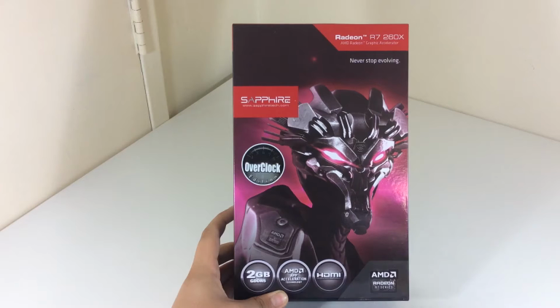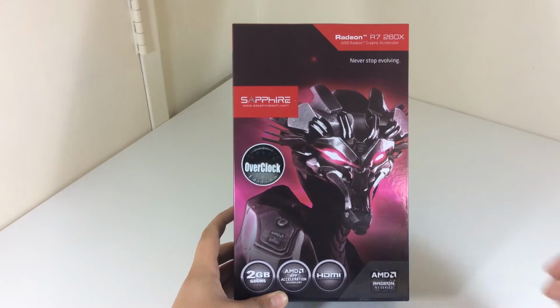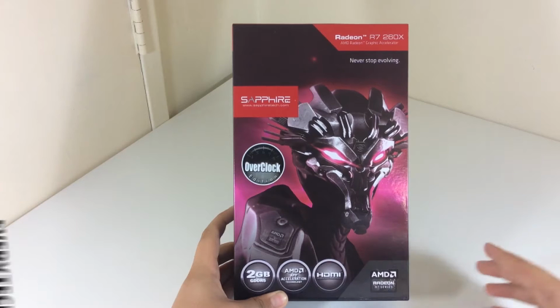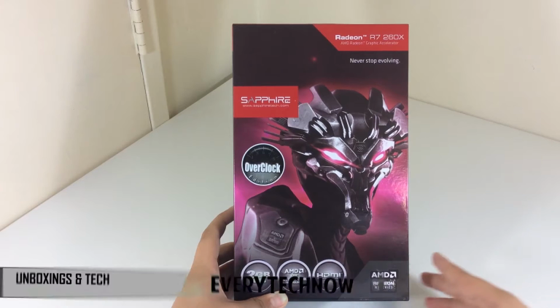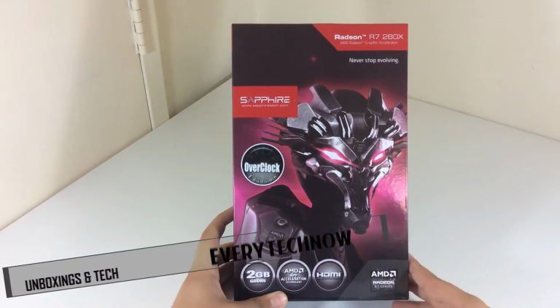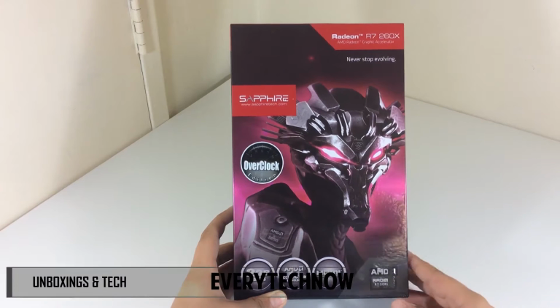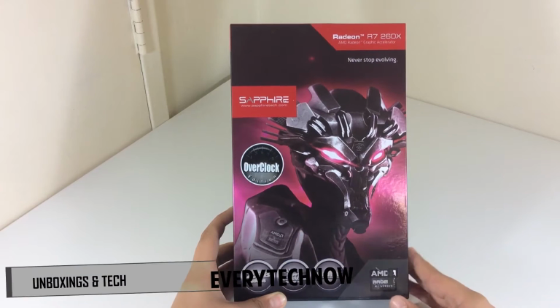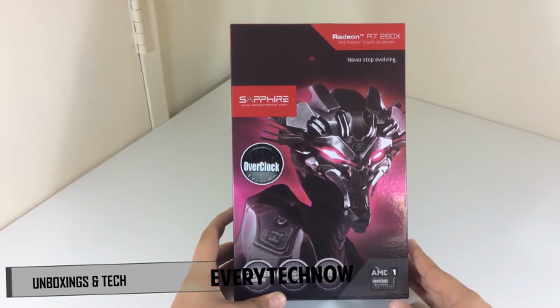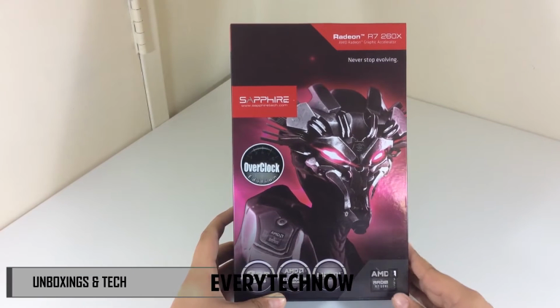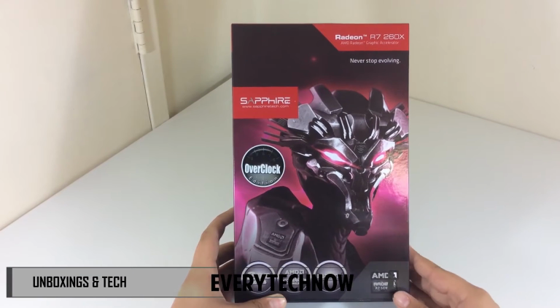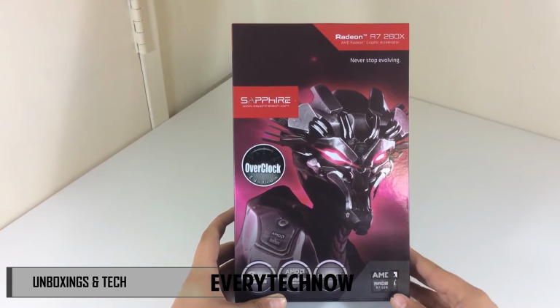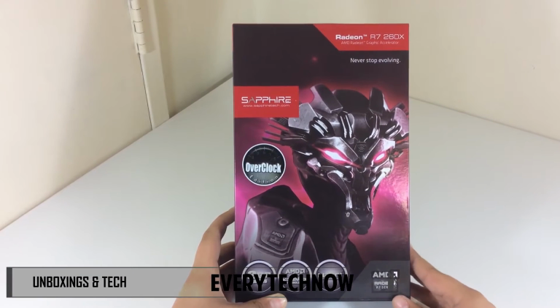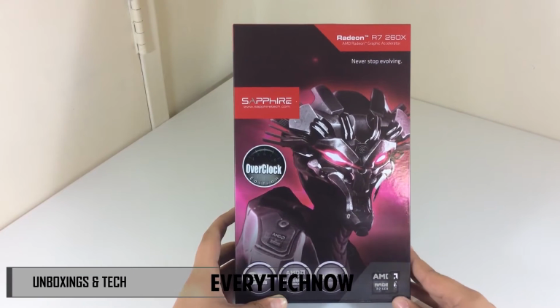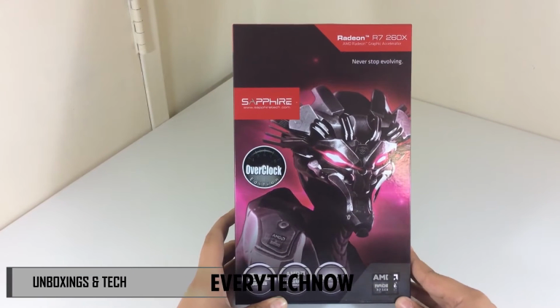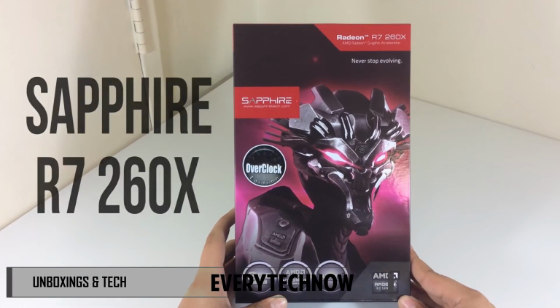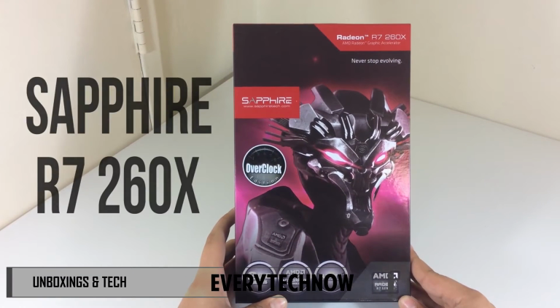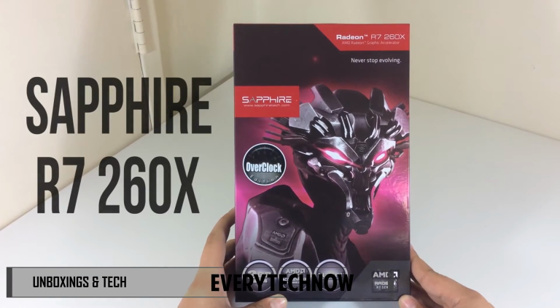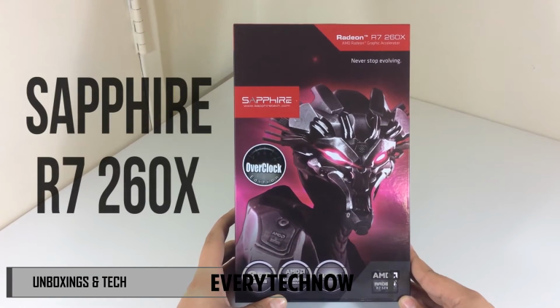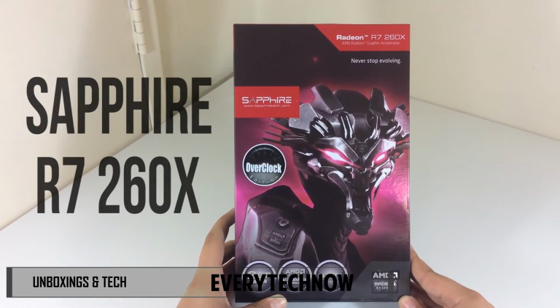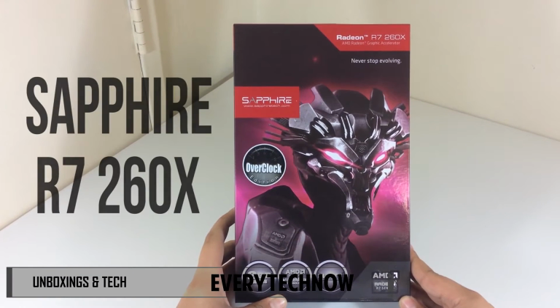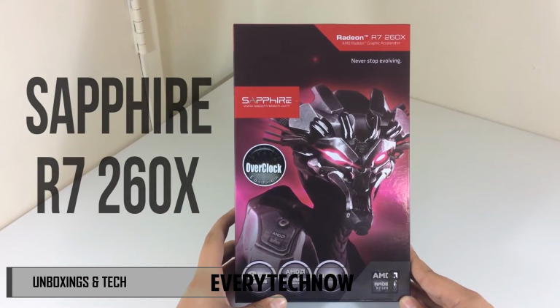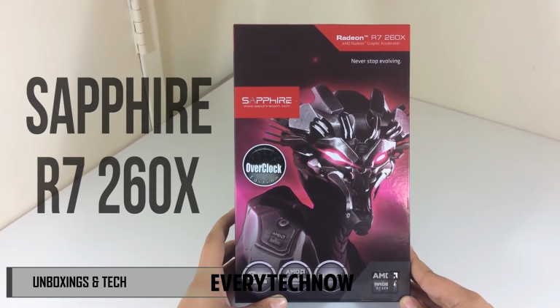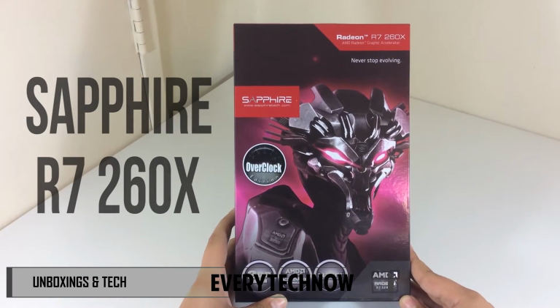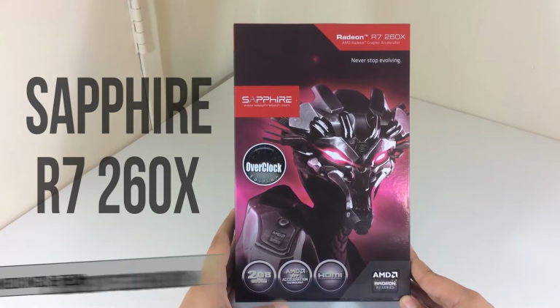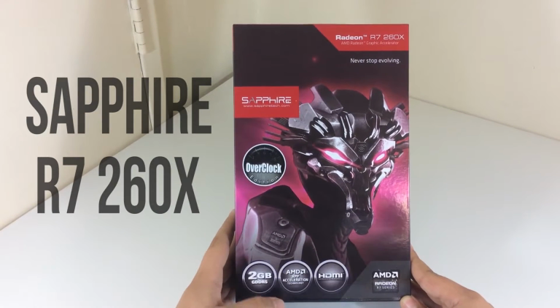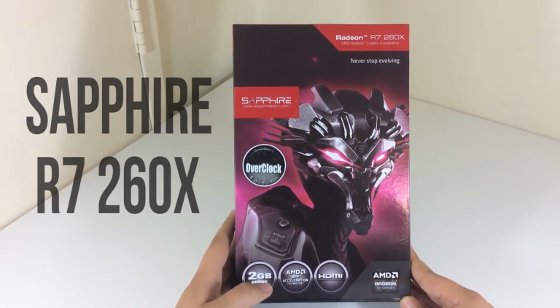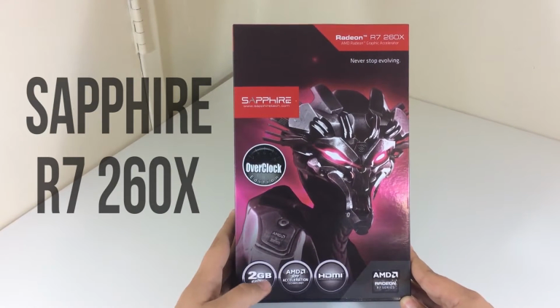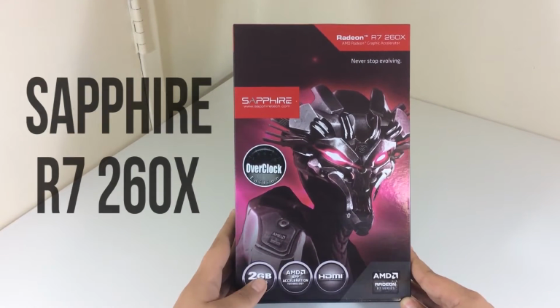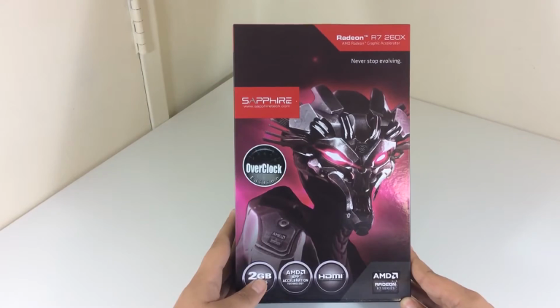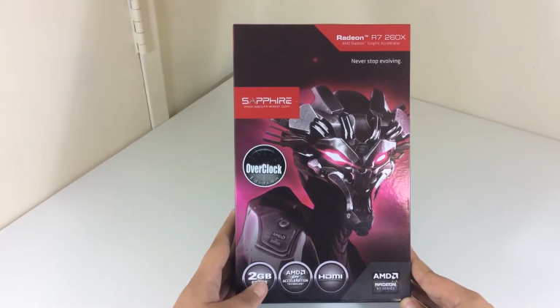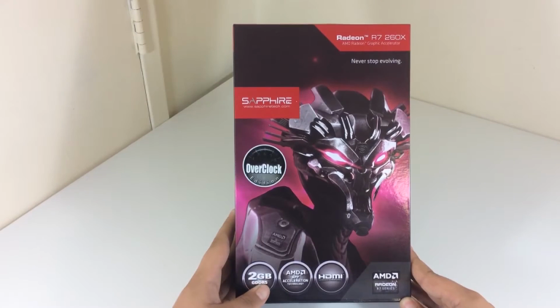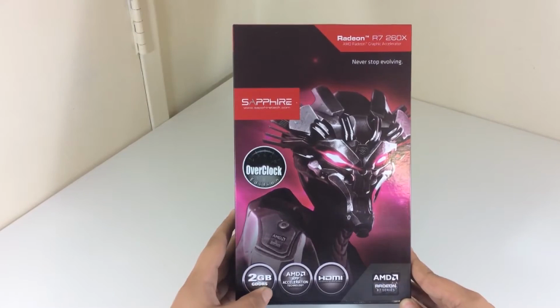What's up guys, today I have an unboxing and review of the Sapphire R7-260X graphics card.